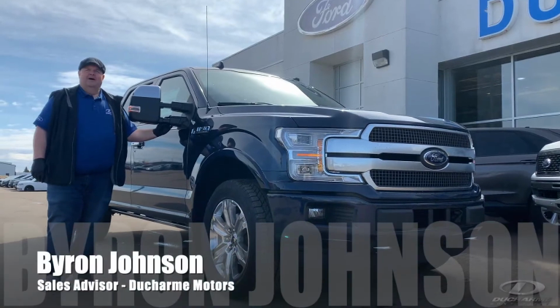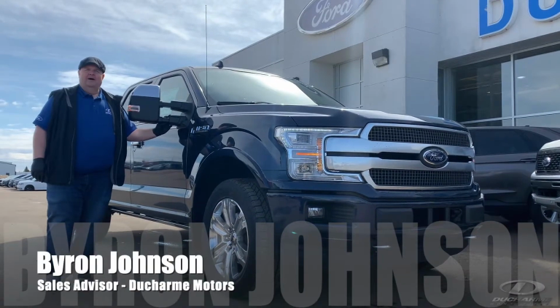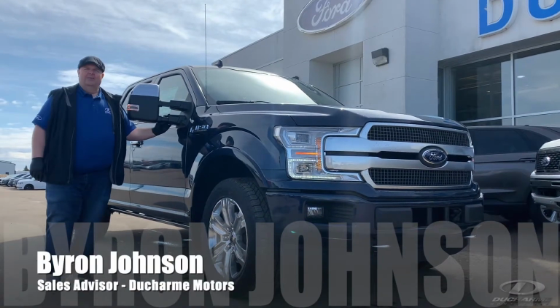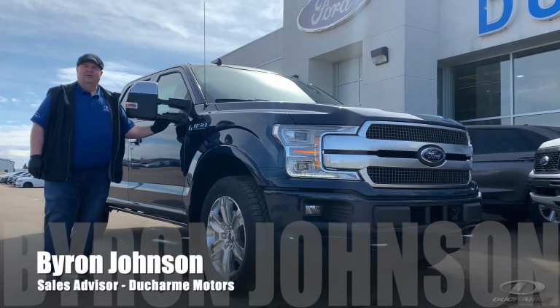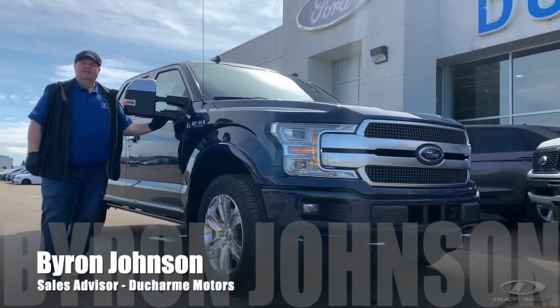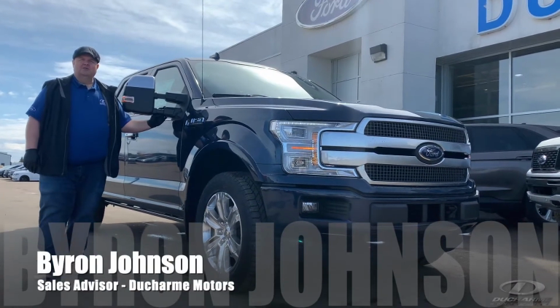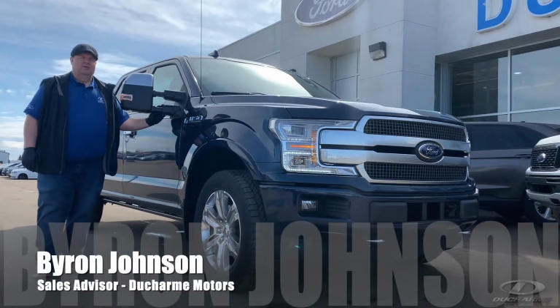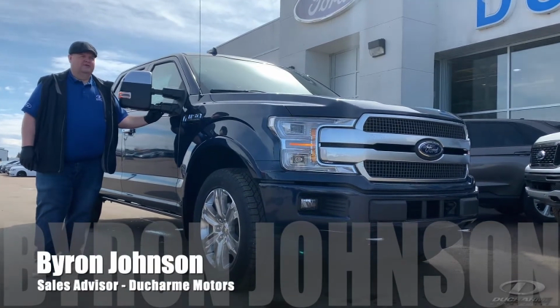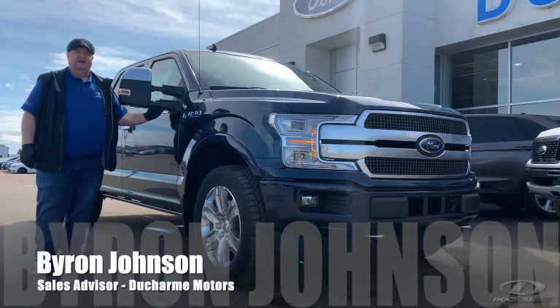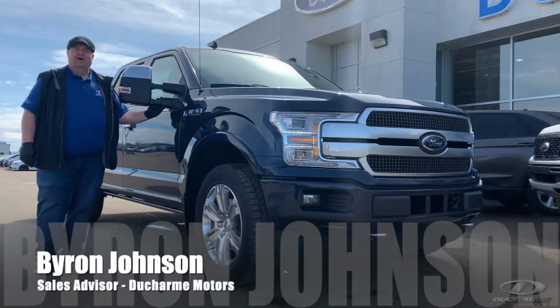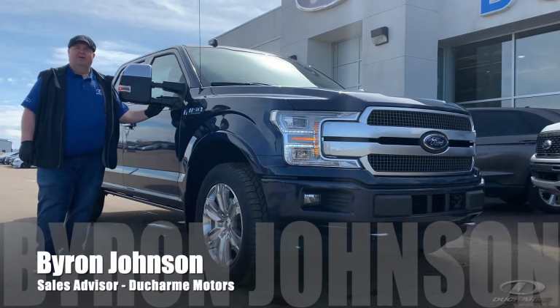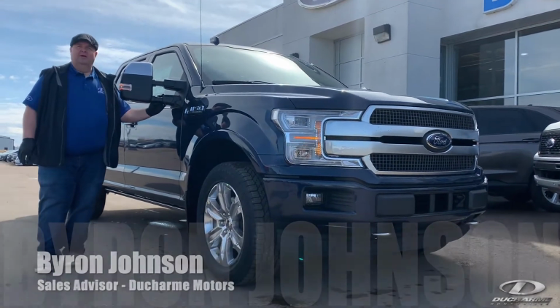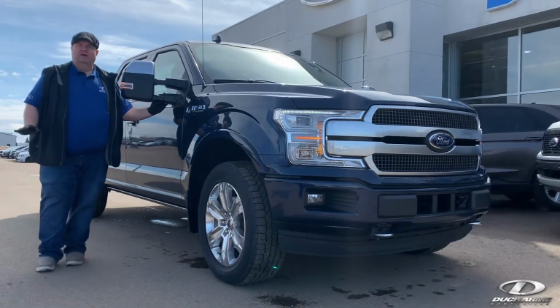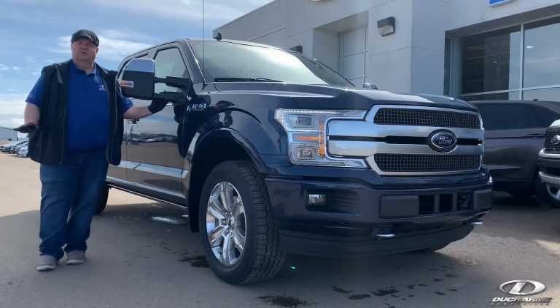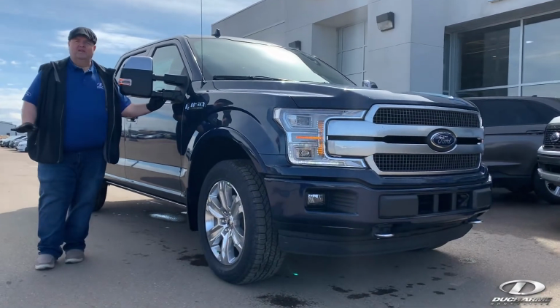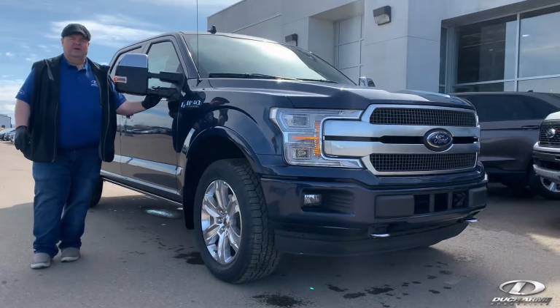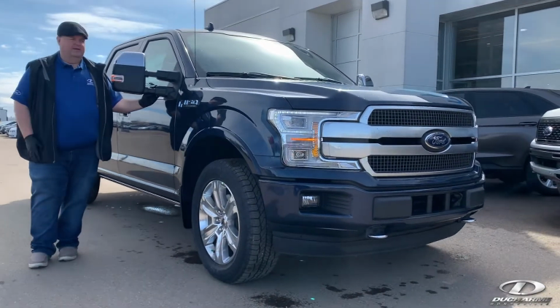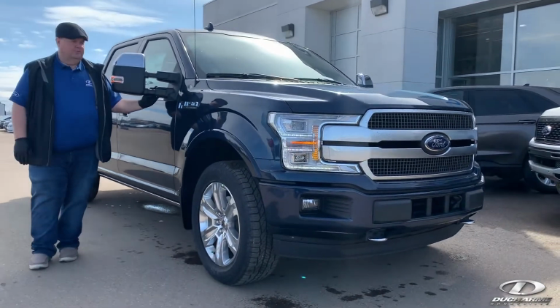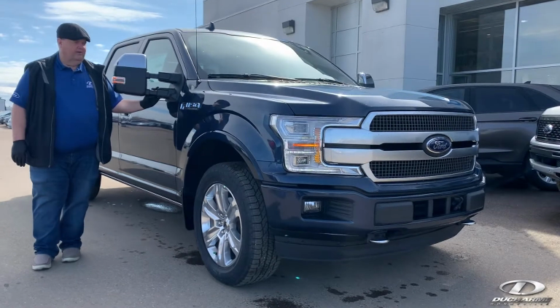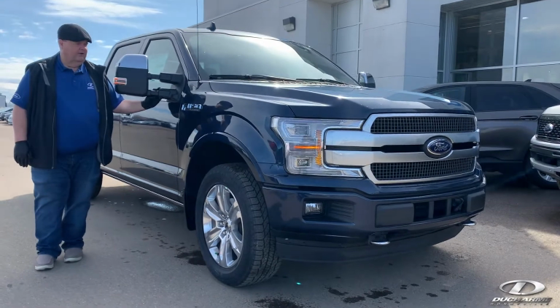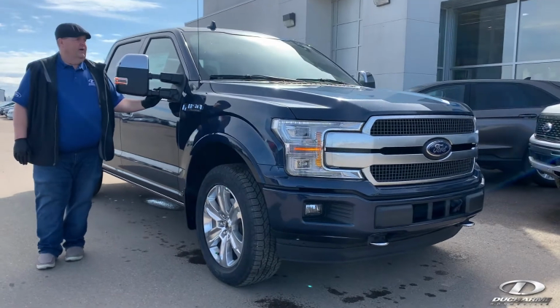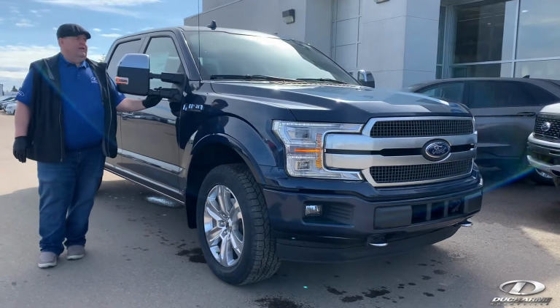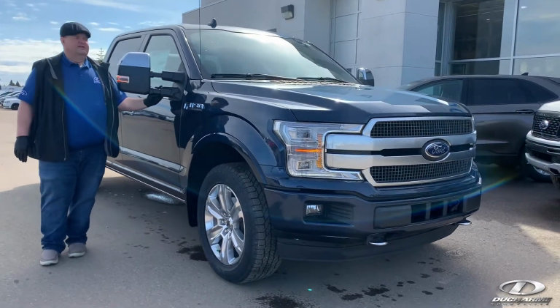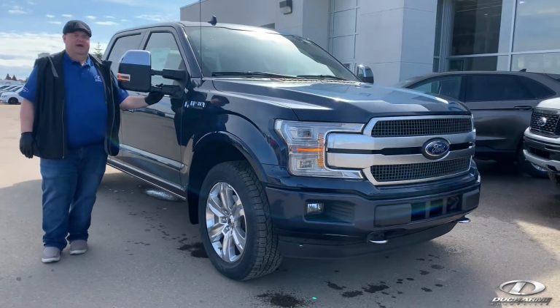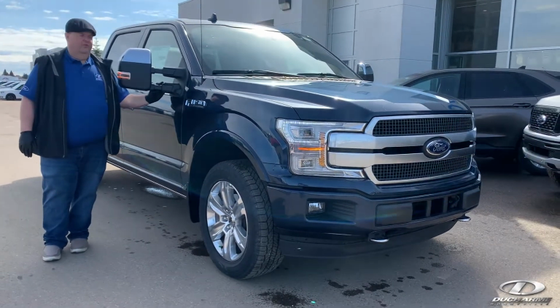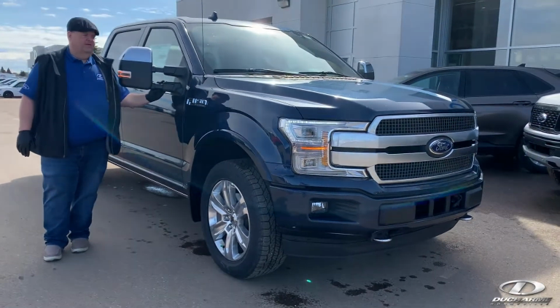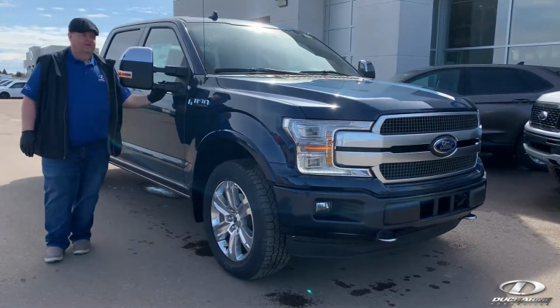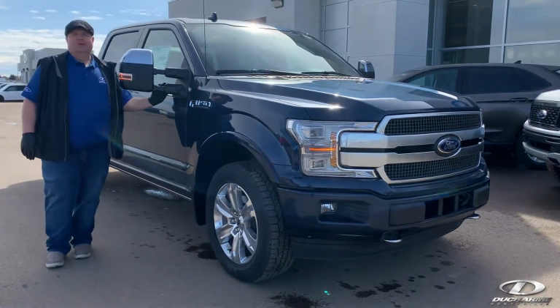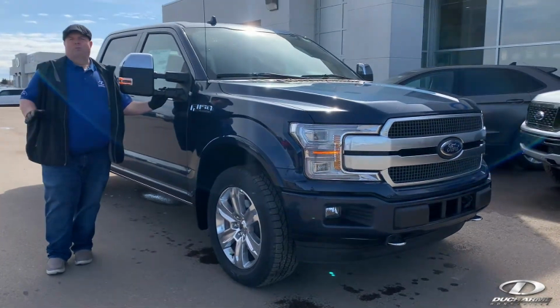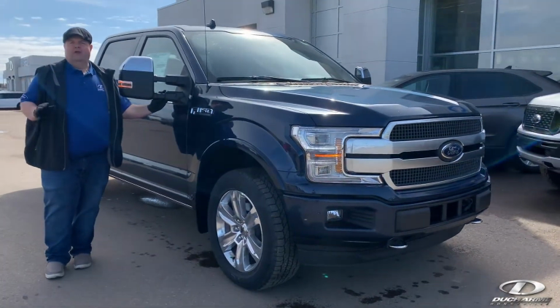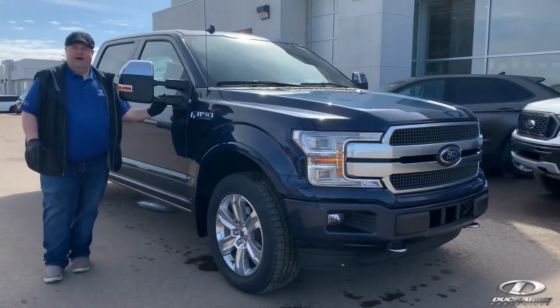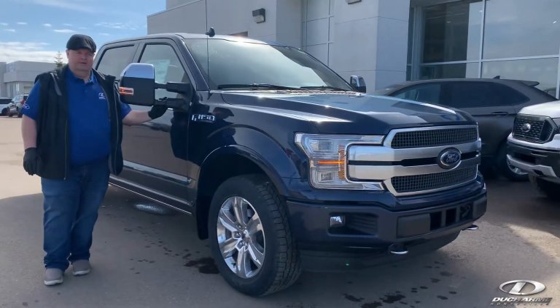Hi, I'm Byron. Welcome to Ducharme Motors. Today we're having a look at another 2020 that has arrived here. This is an F-150 Platinum.